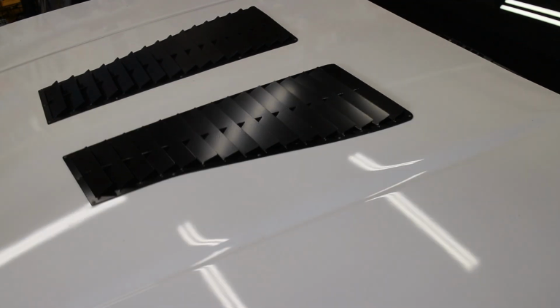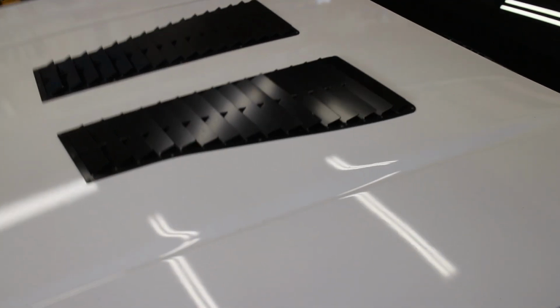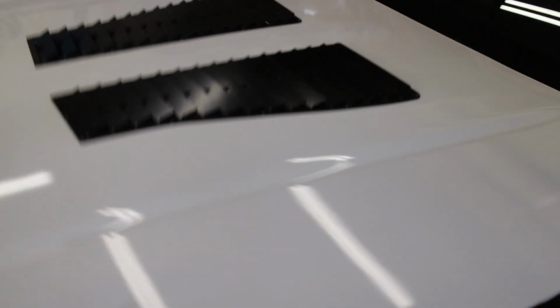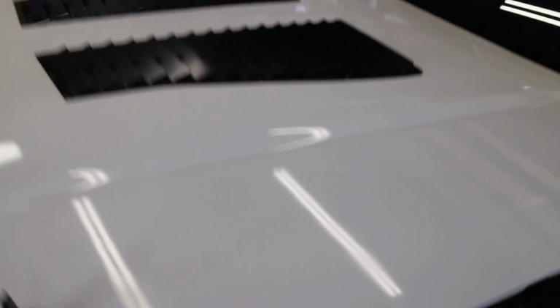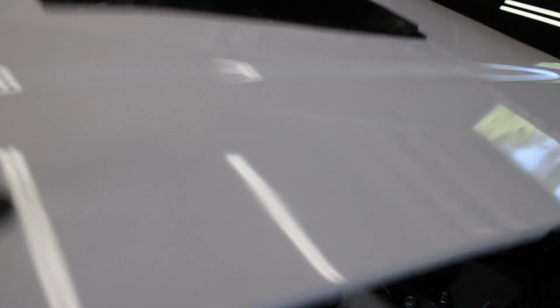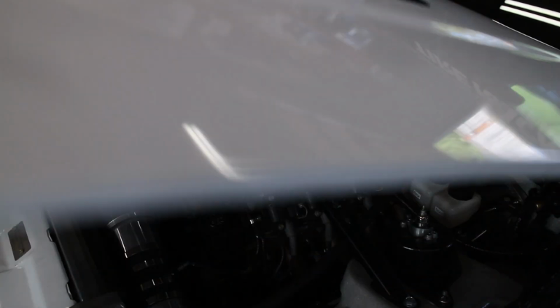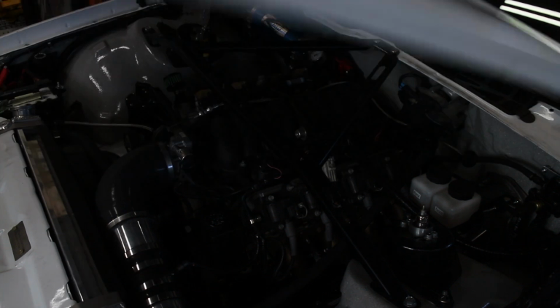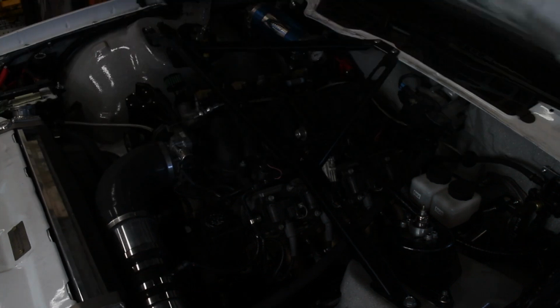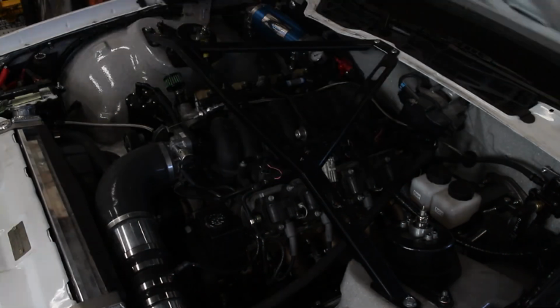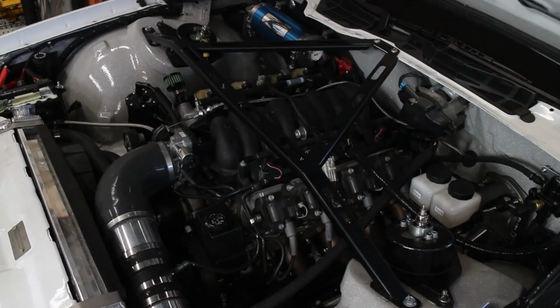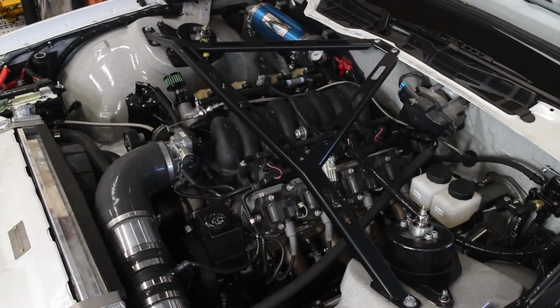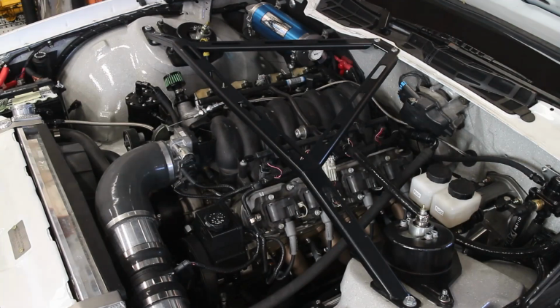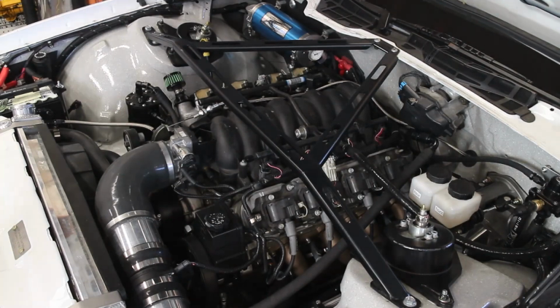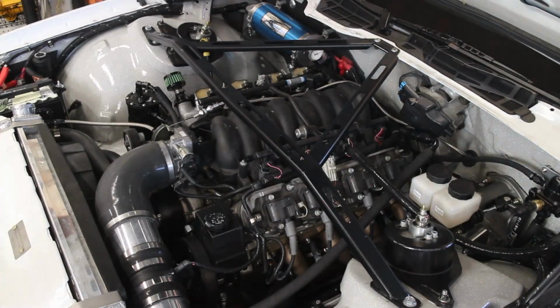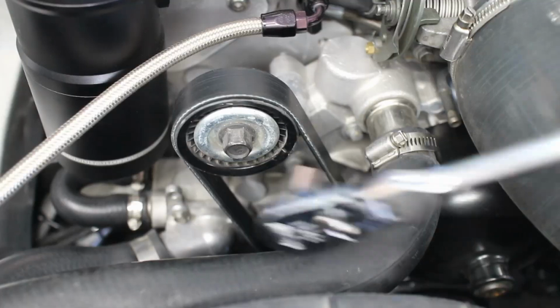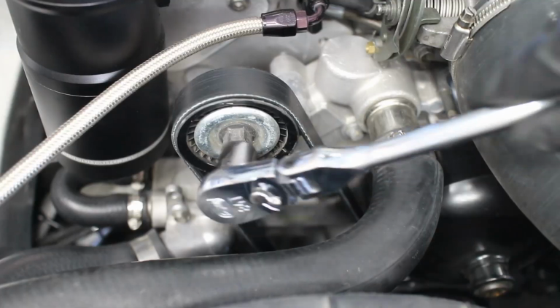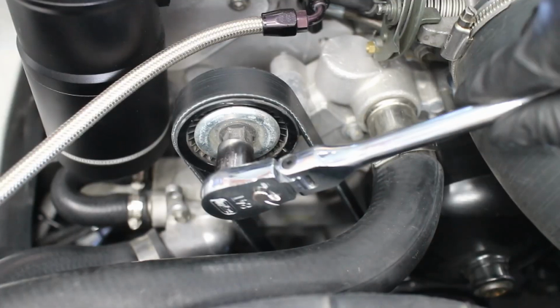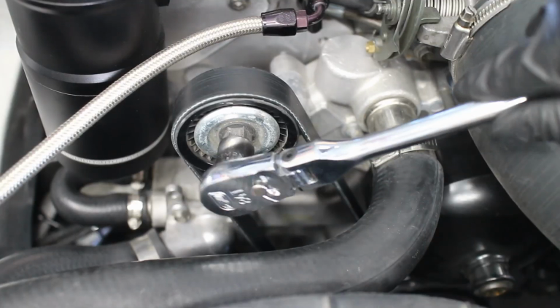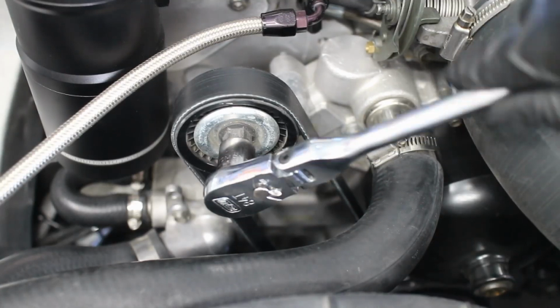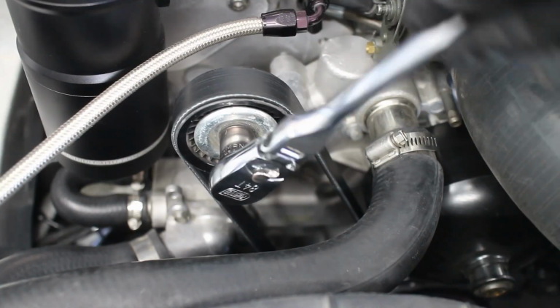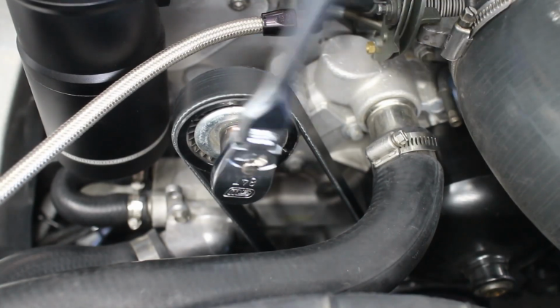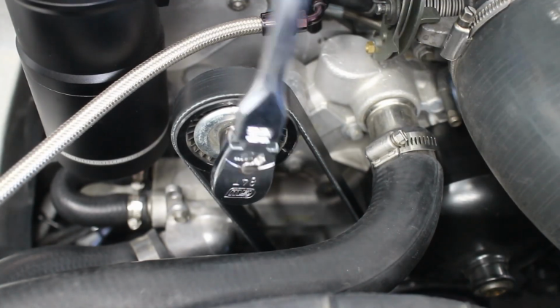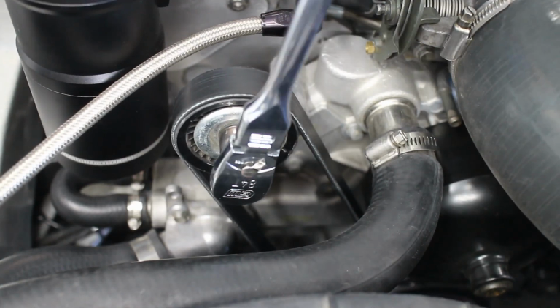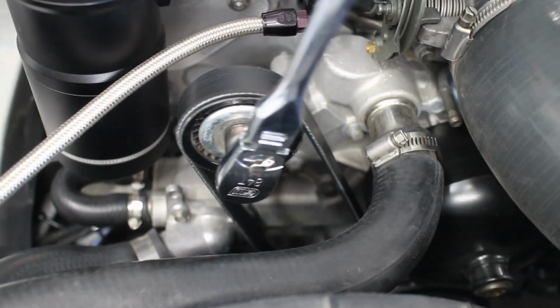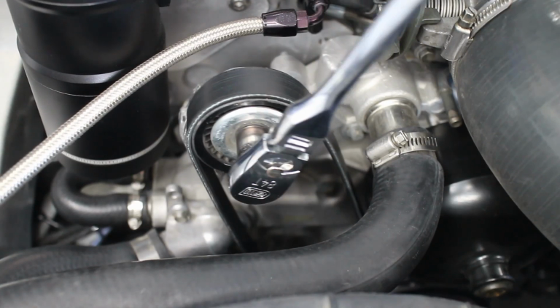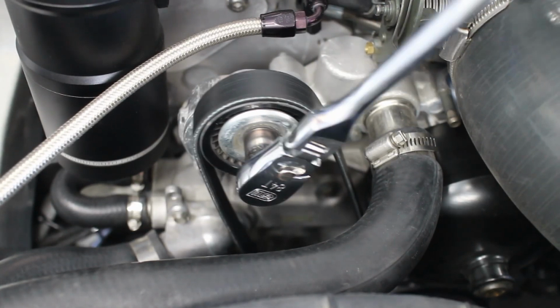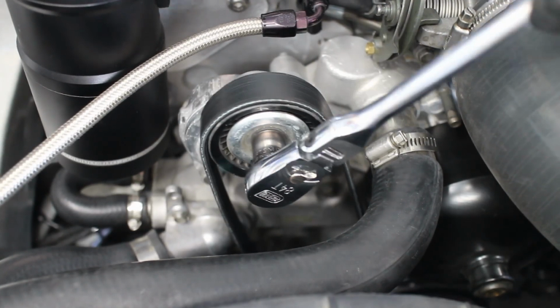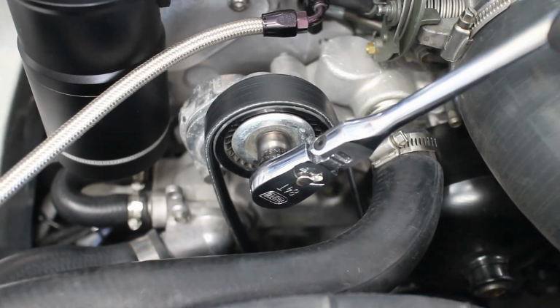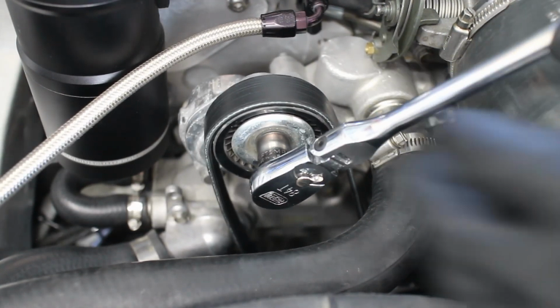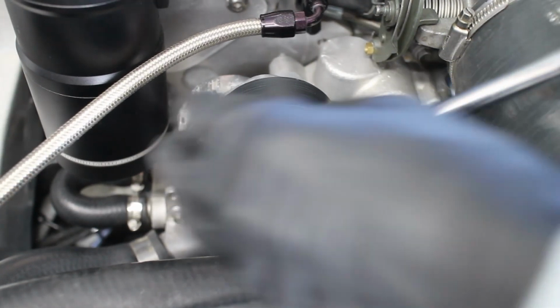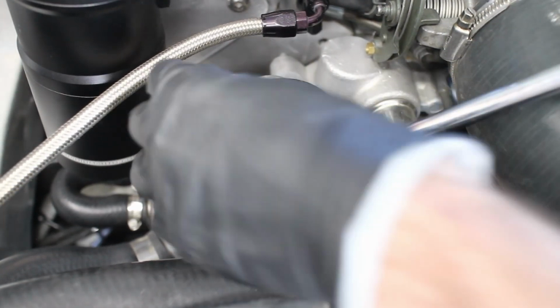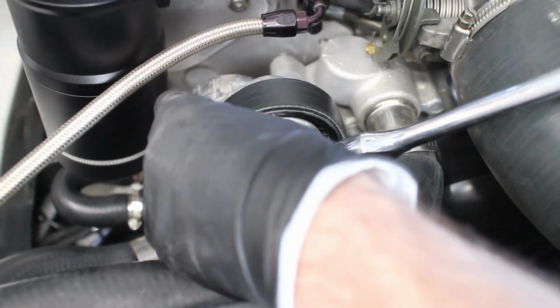The first step is to remove the old serpentine belt. This one got run over like 10 times after it yeeted itself.